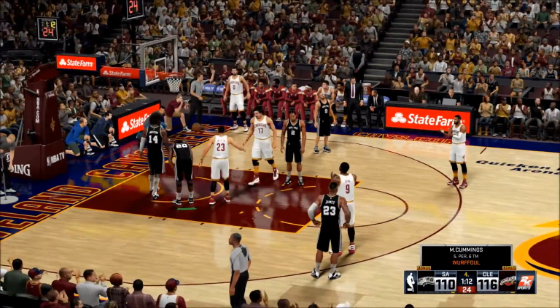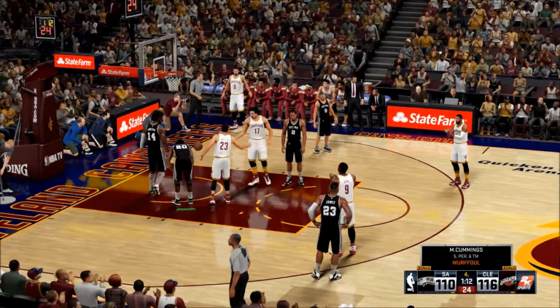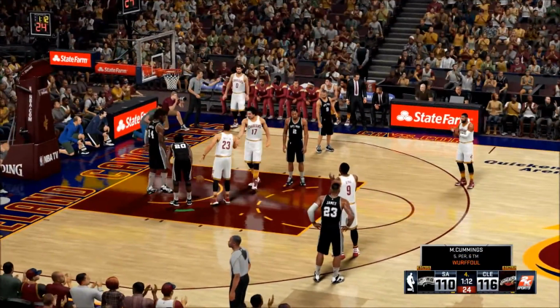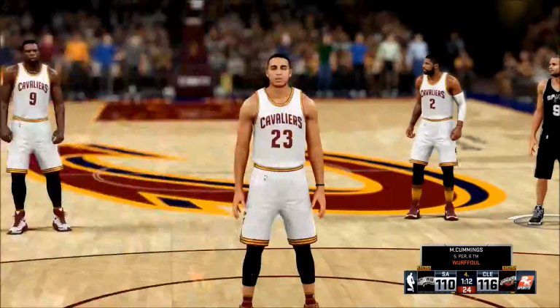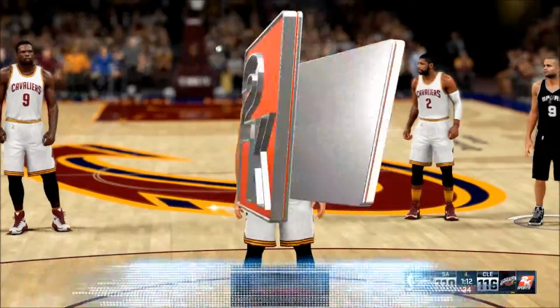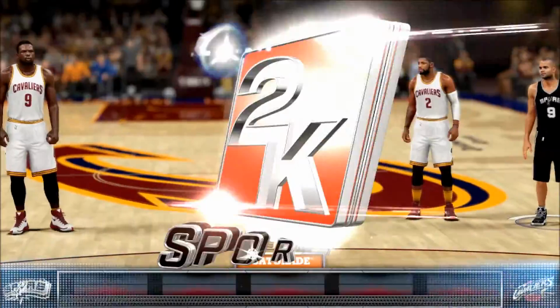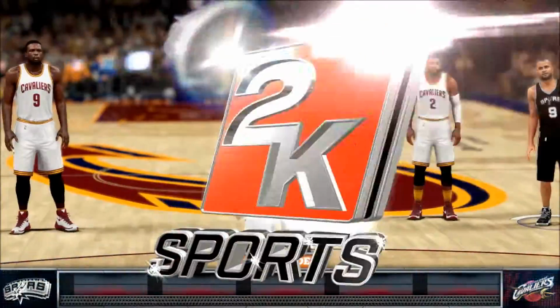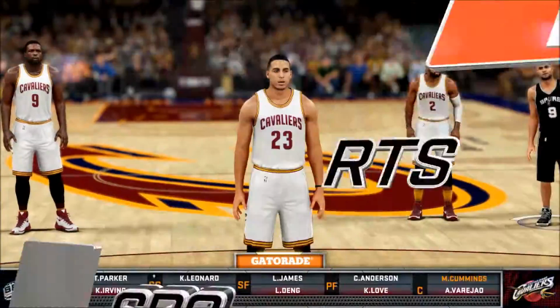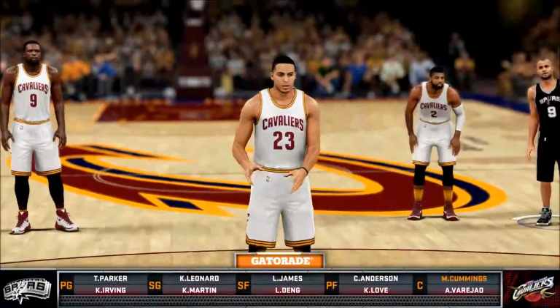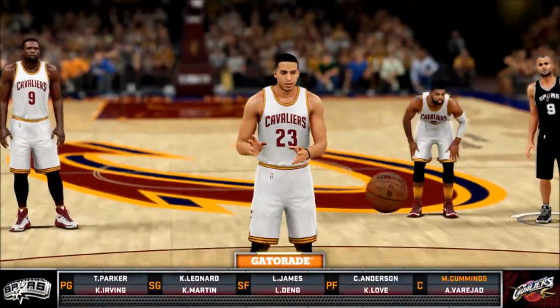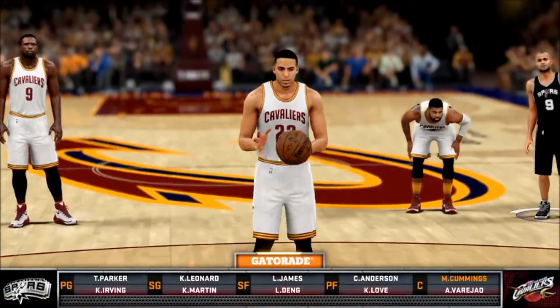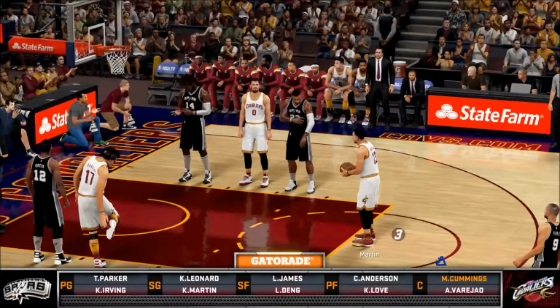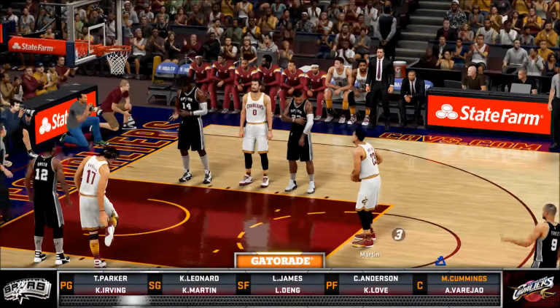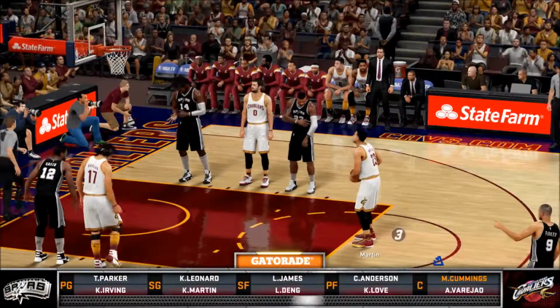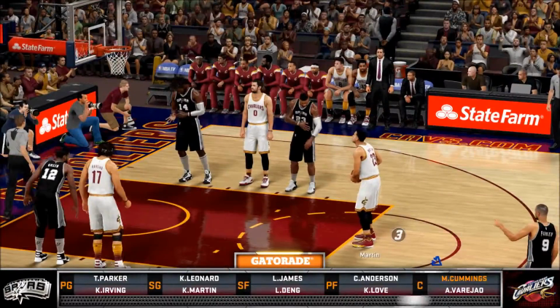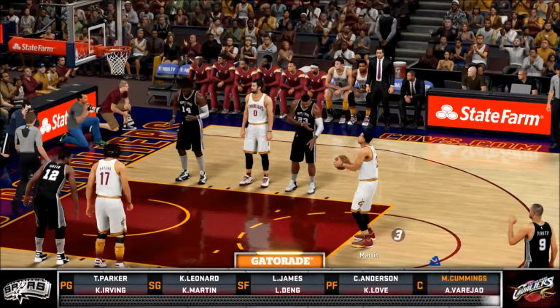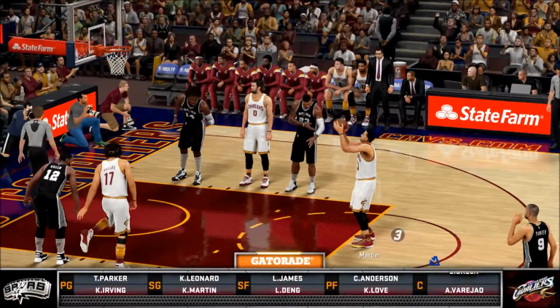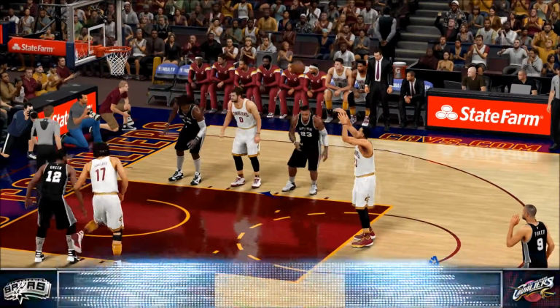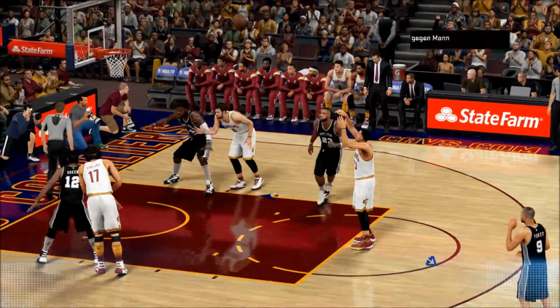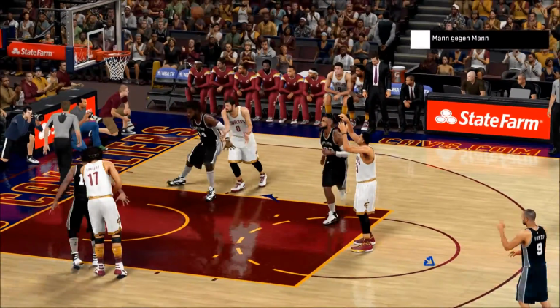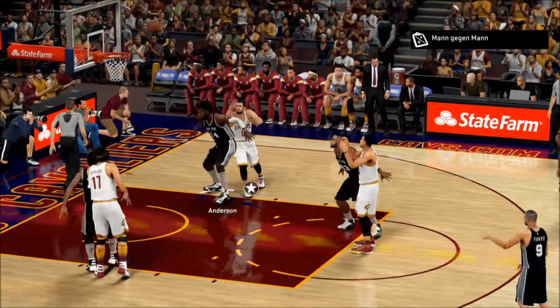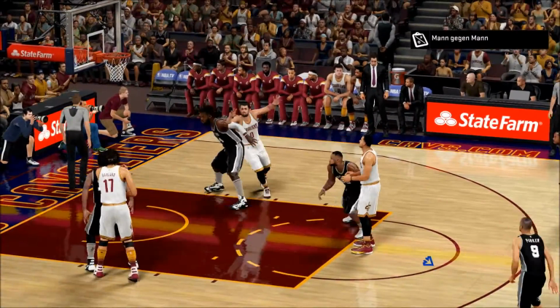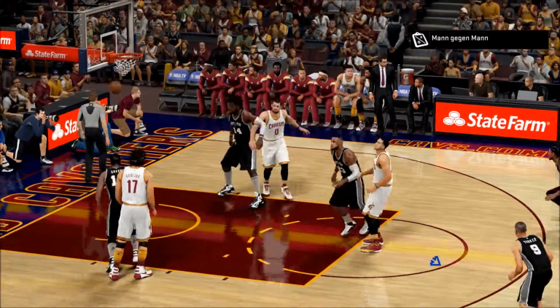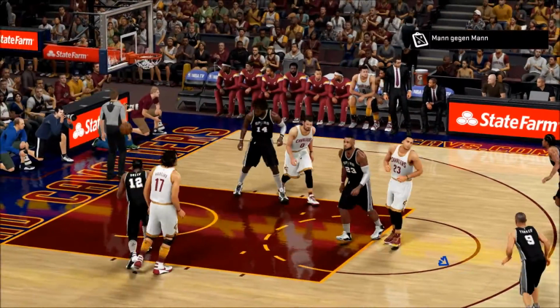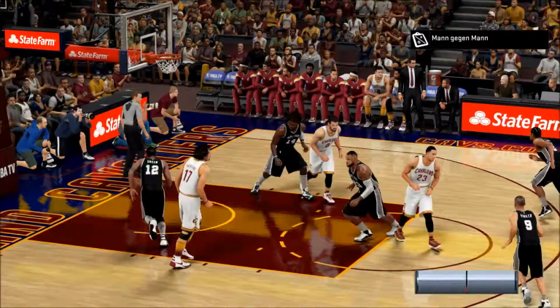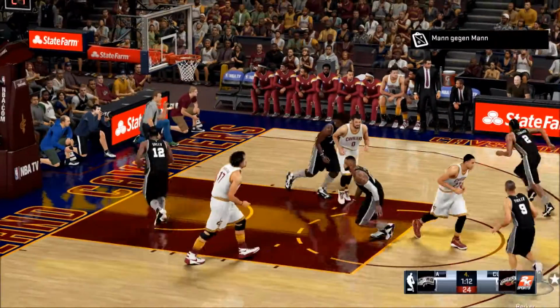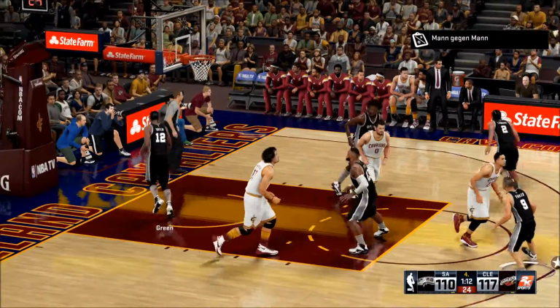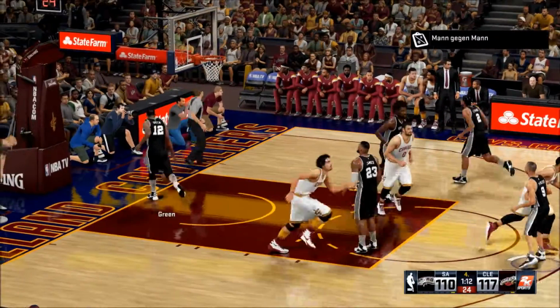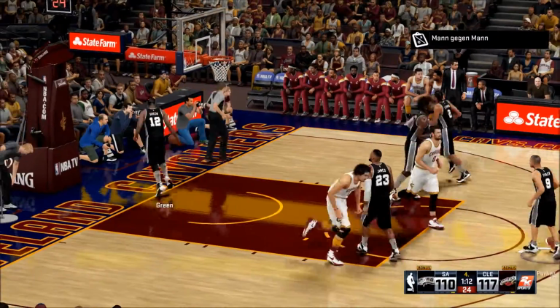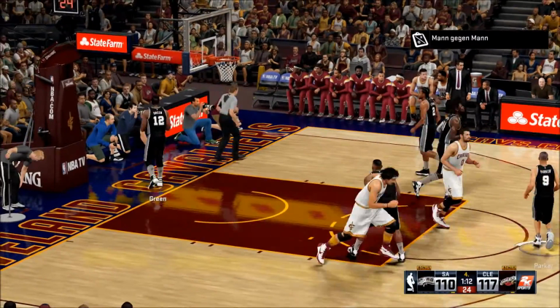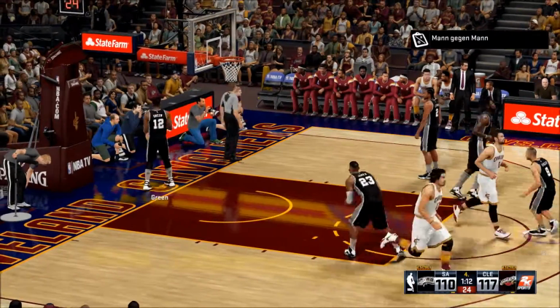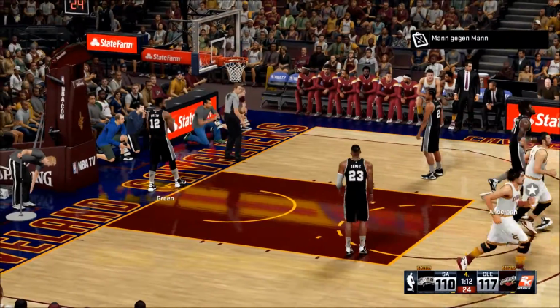They've just missed shots and that's not going to get it done — they've got to figure it out. Green is checked in for San Antonio.